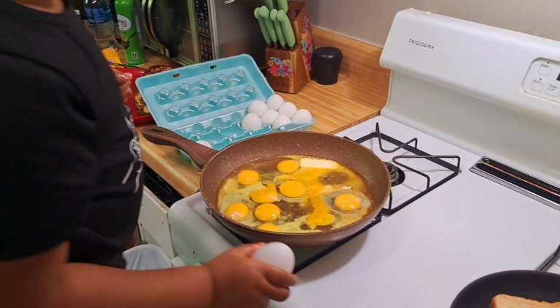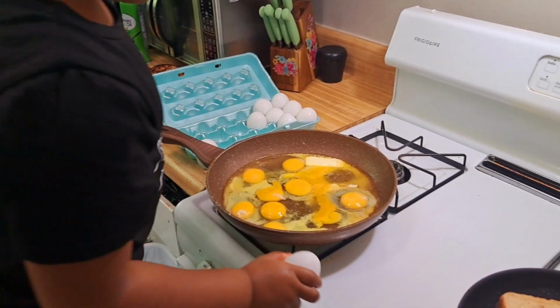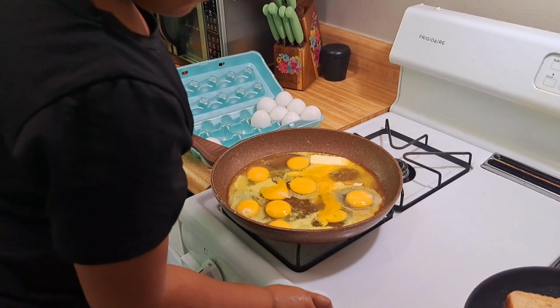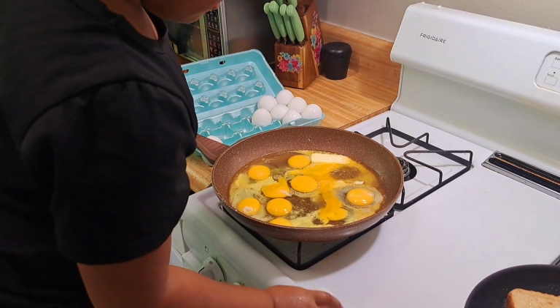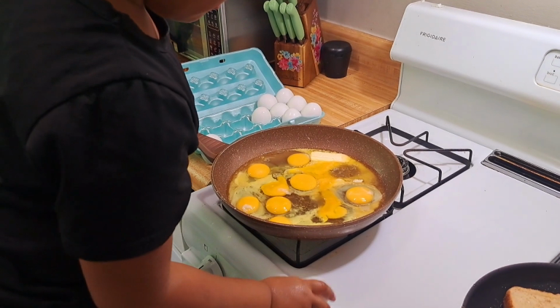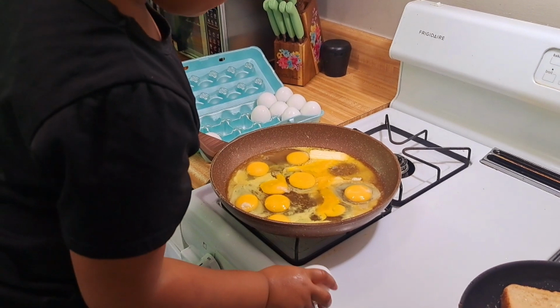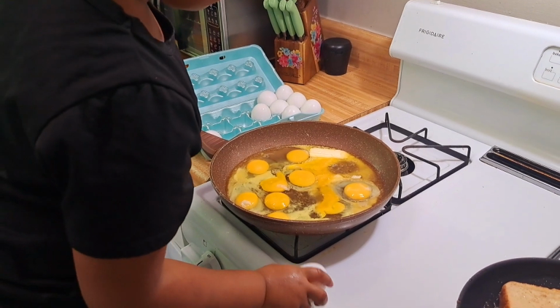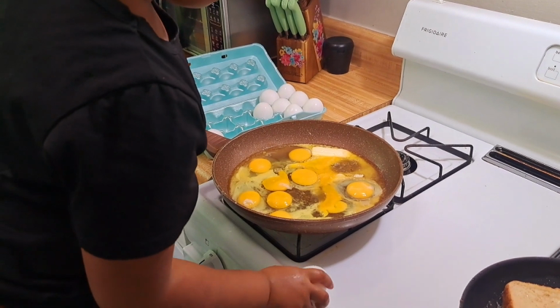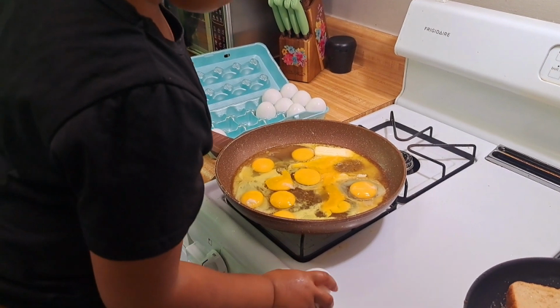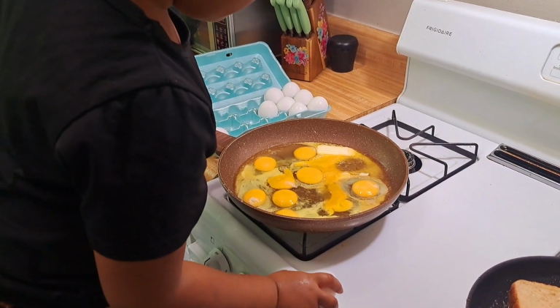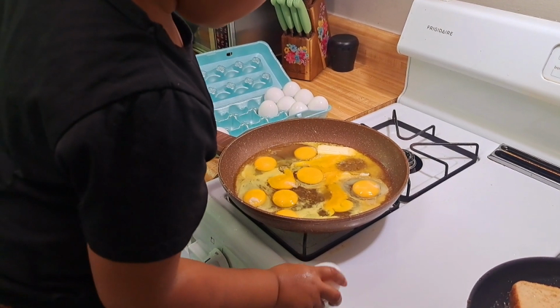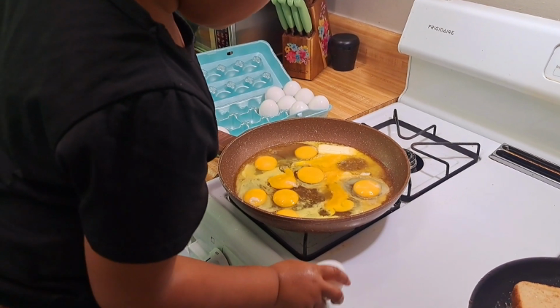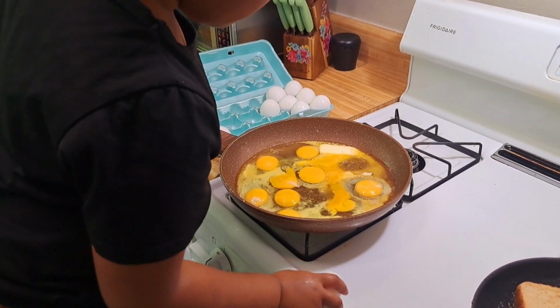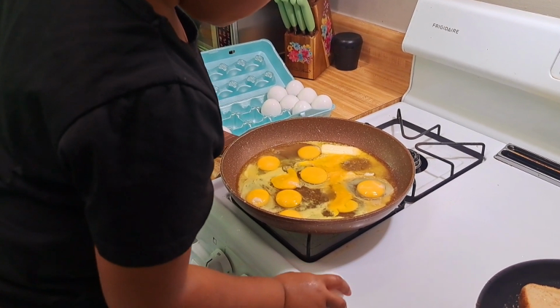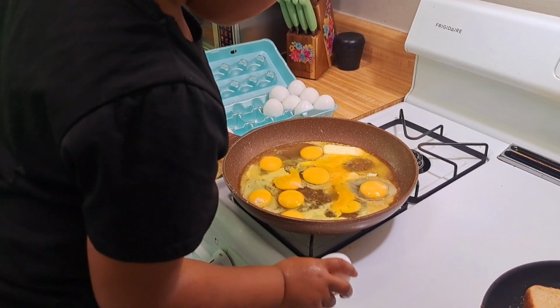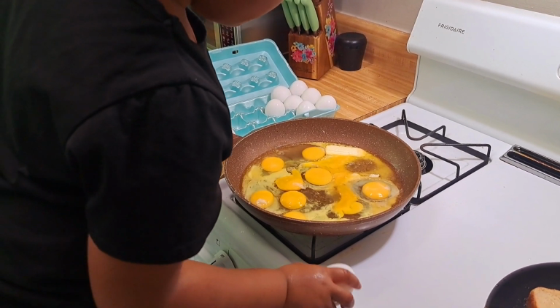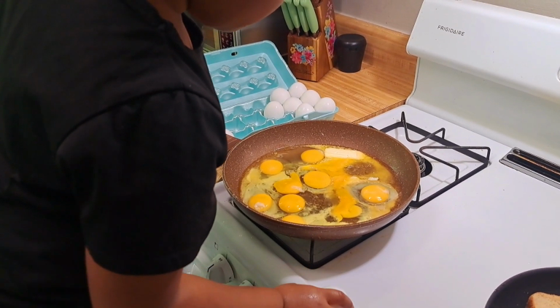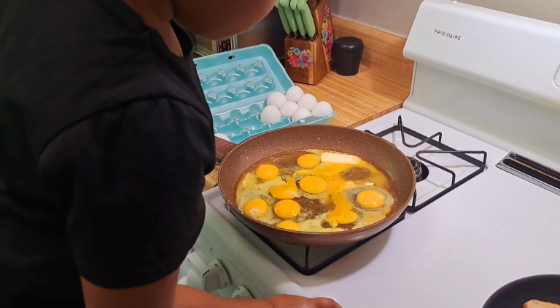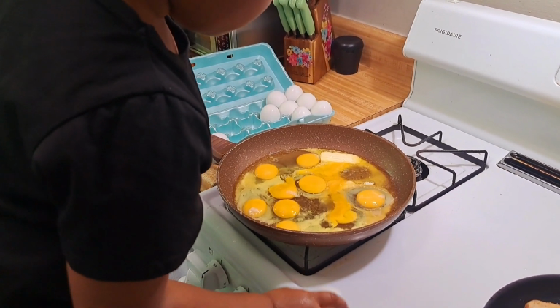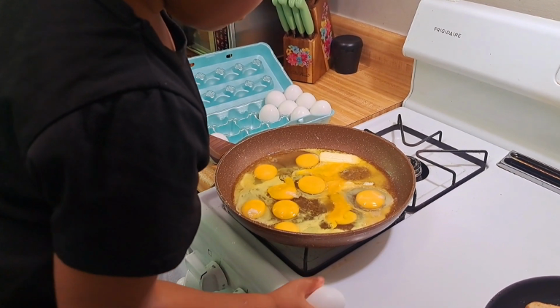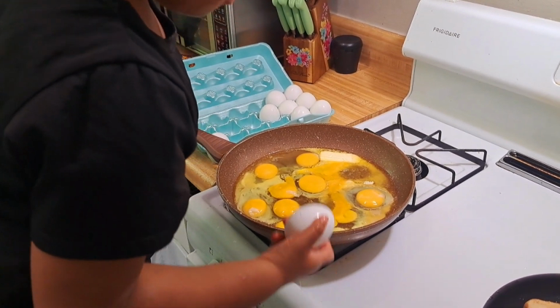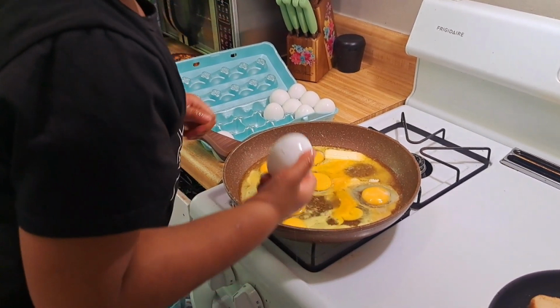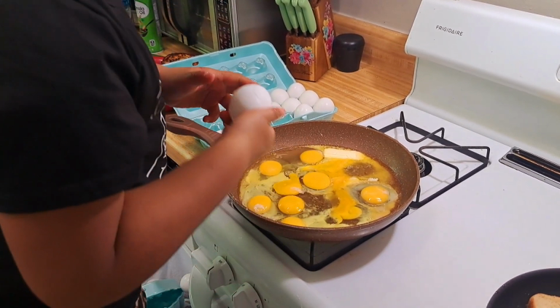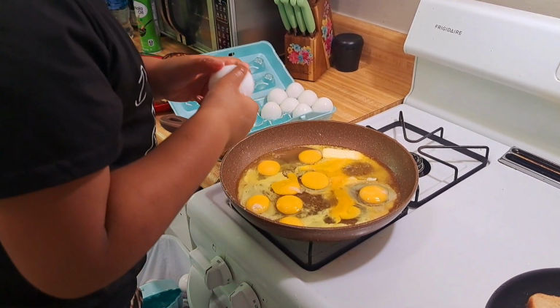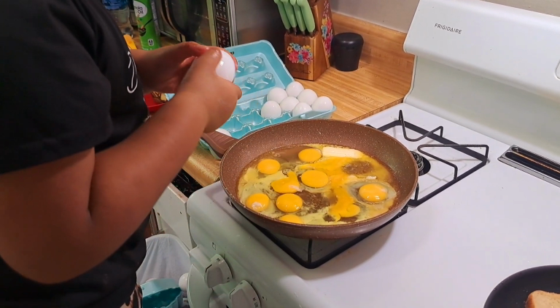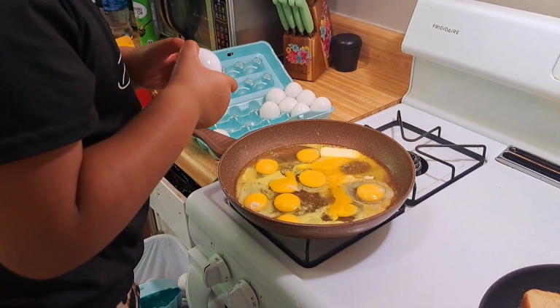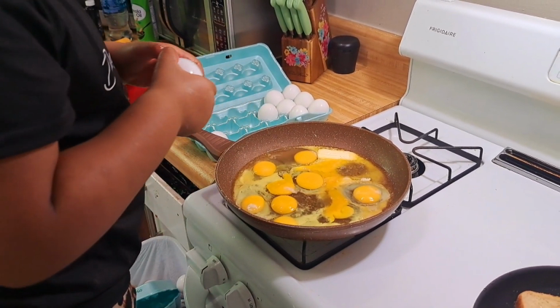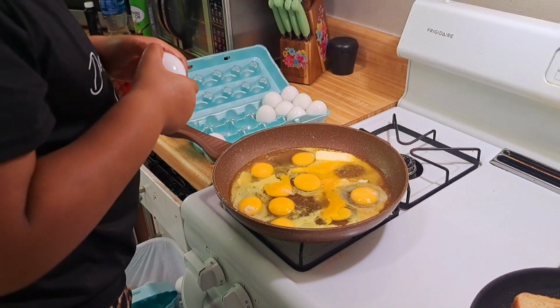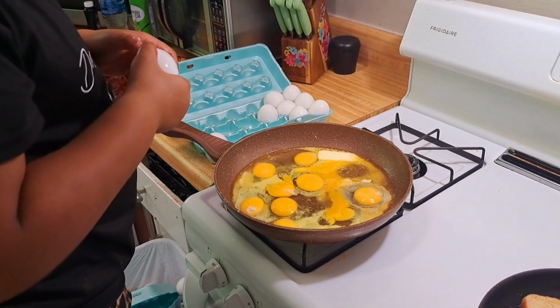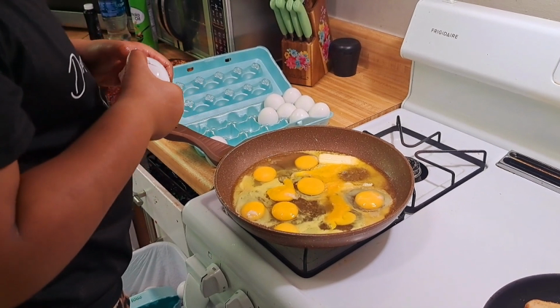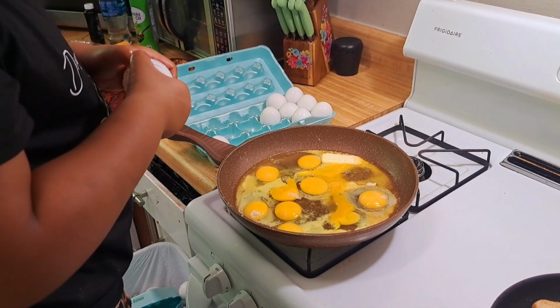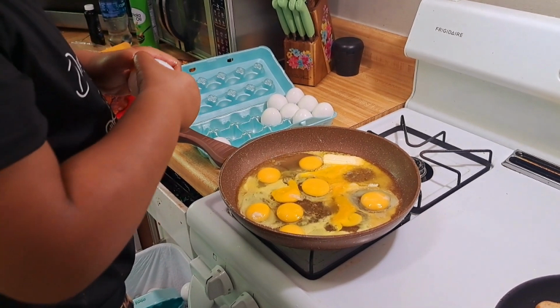That's 2 eggs per person. Let's do one extra. So we'll do 11. So that's 10.